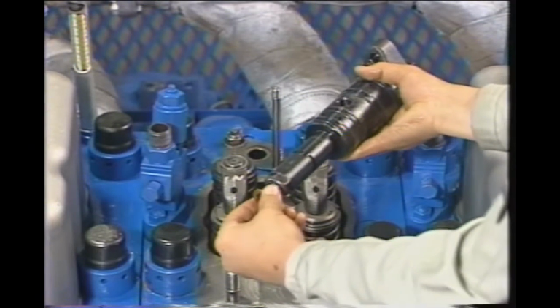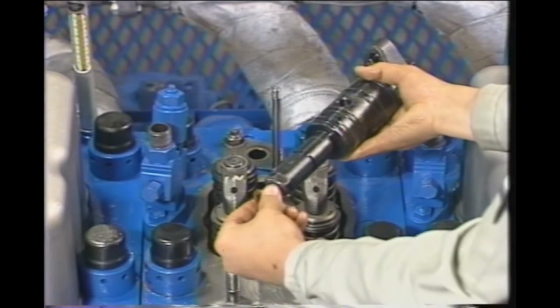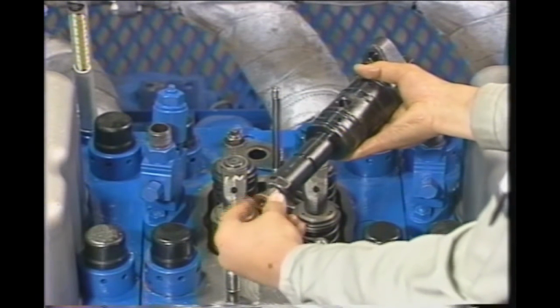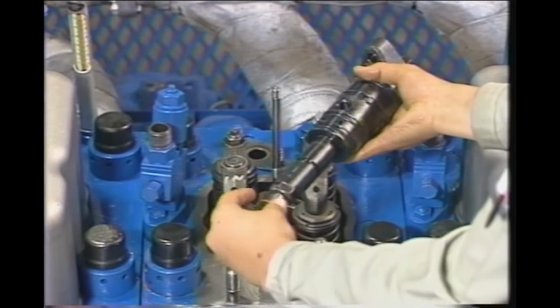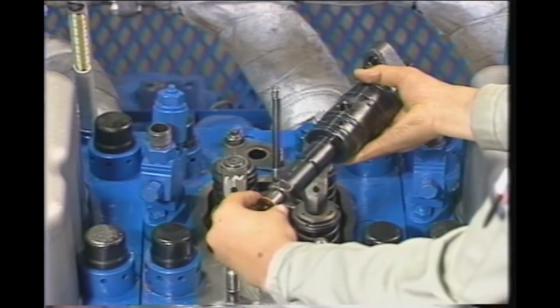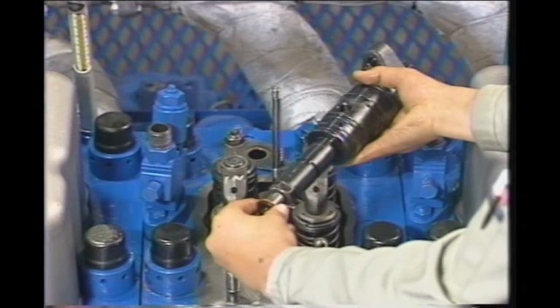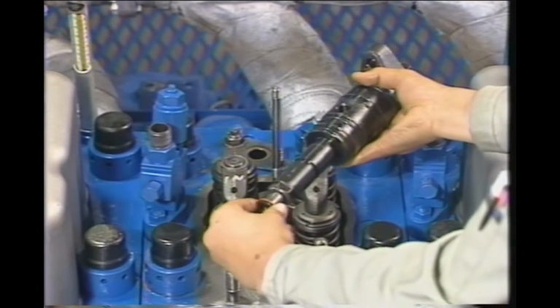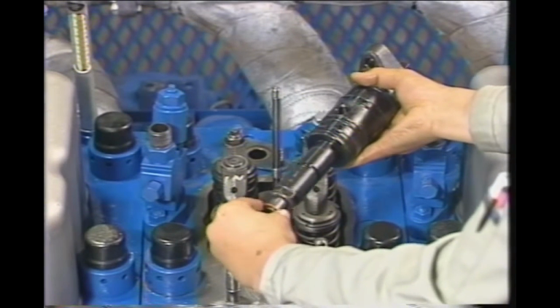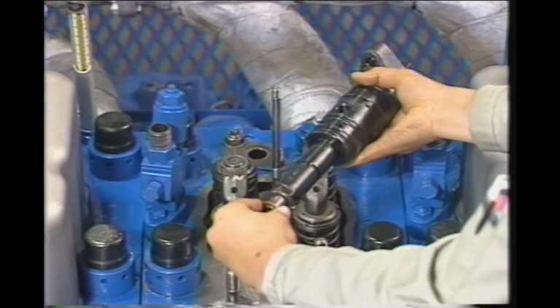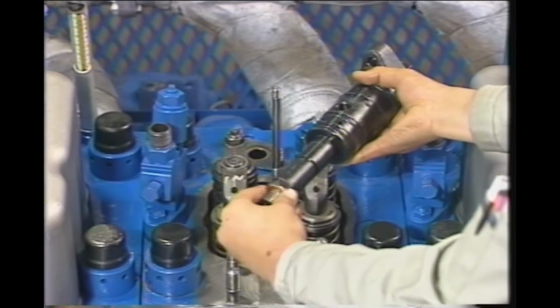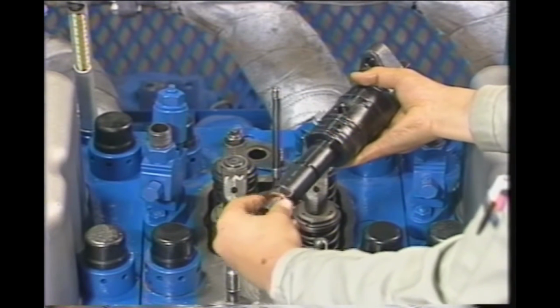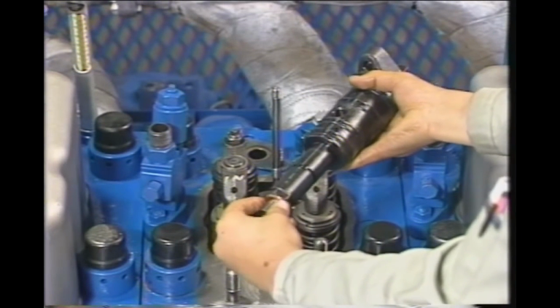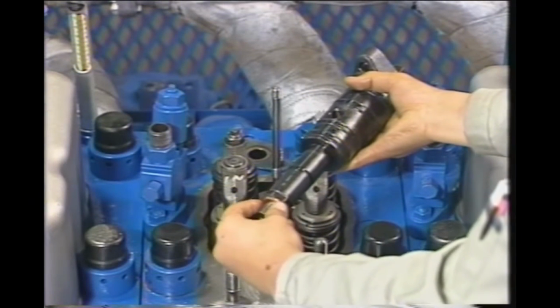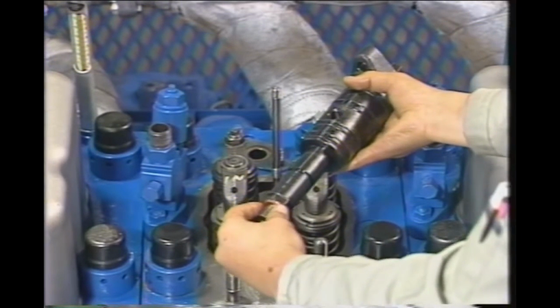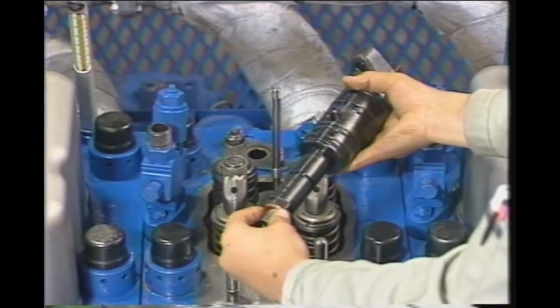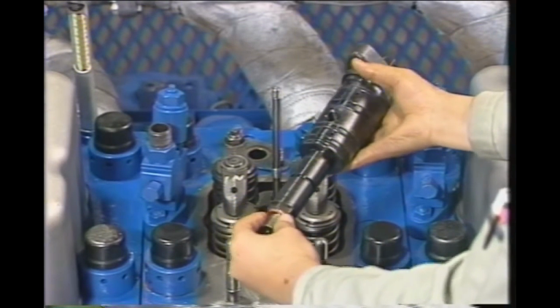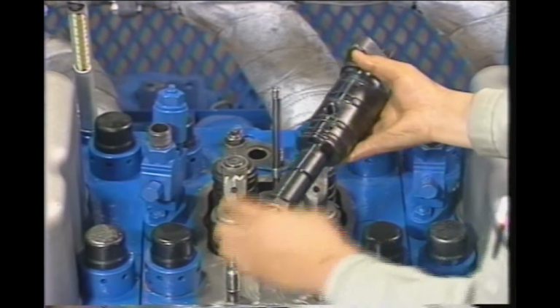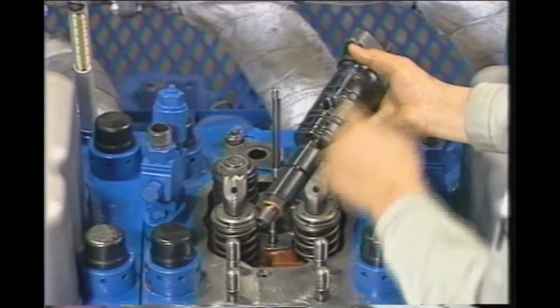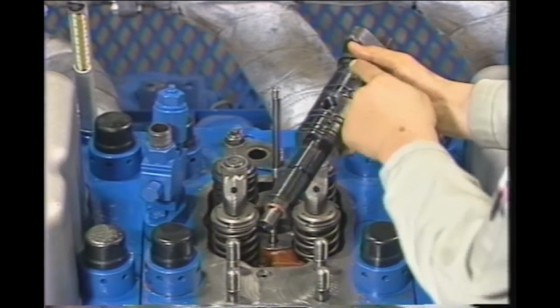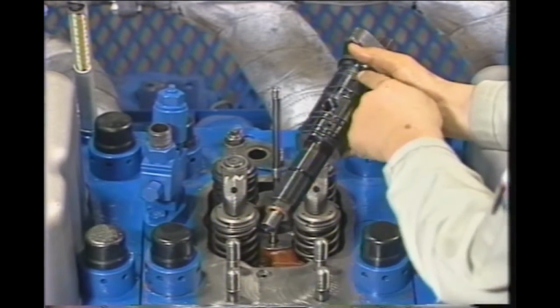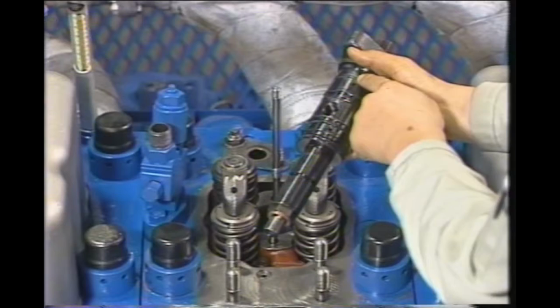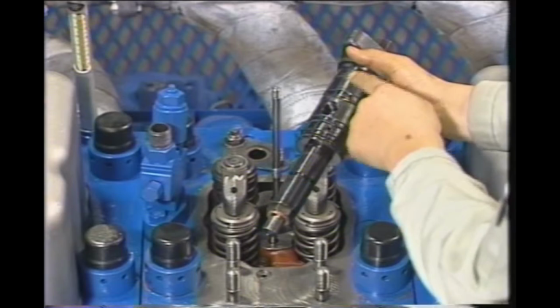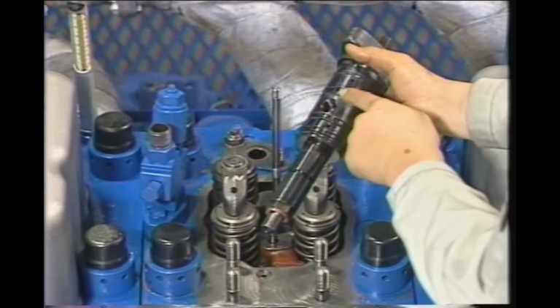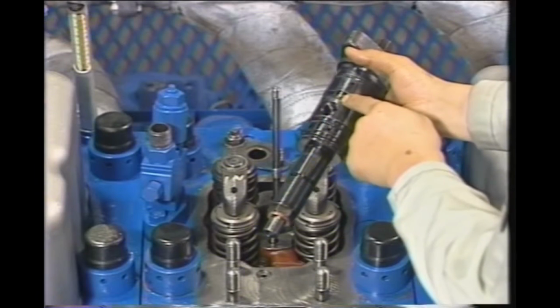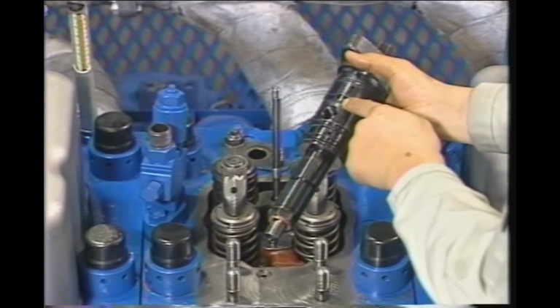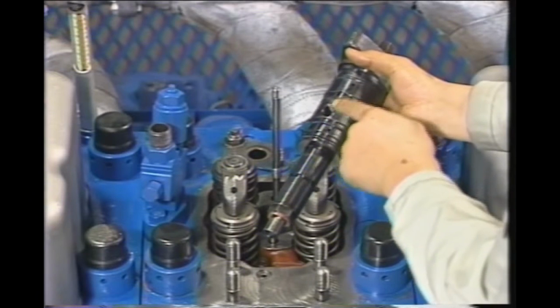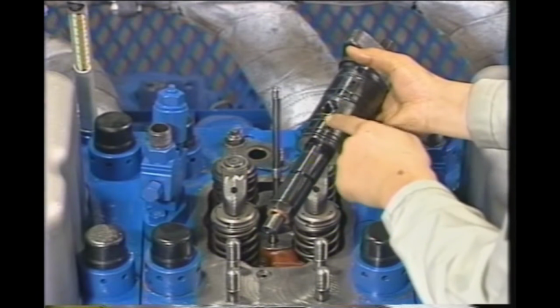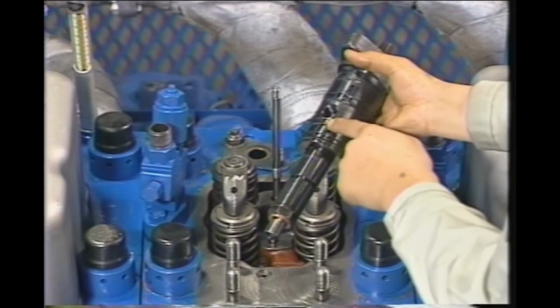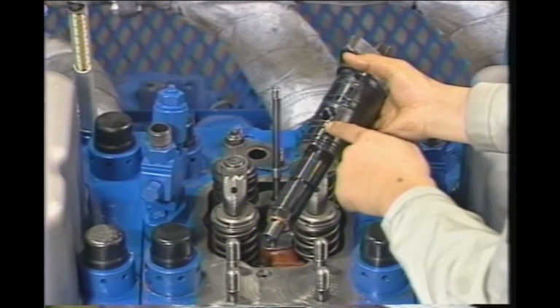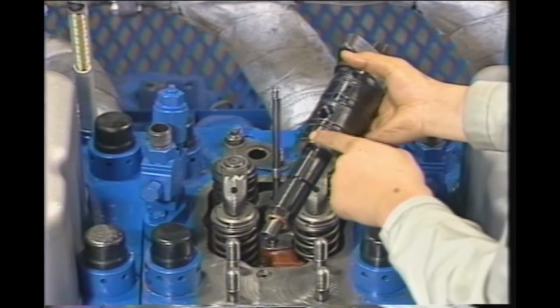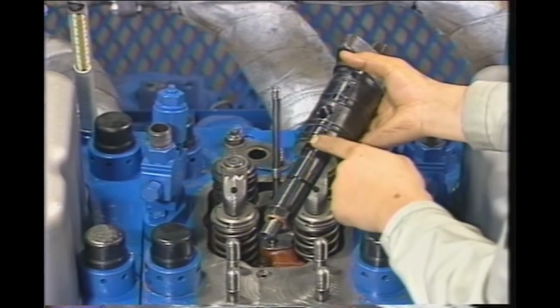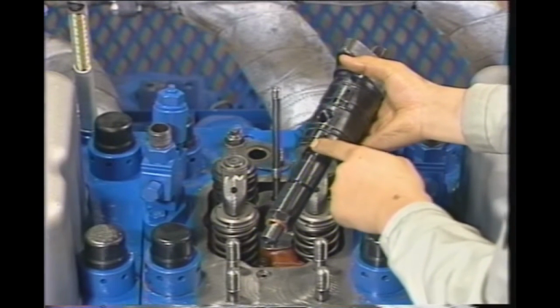When reassembling the nozzle holder, check for any remnants of the old gasket before installing a new gasket.